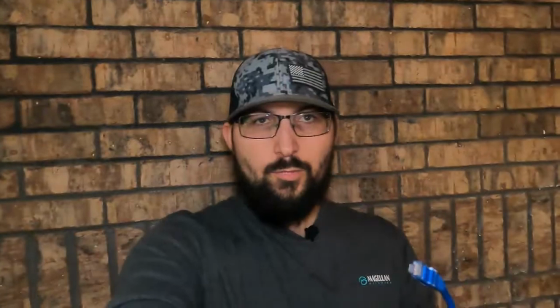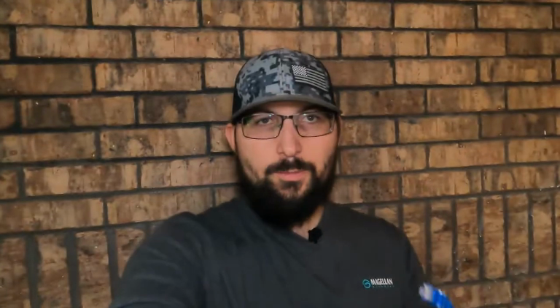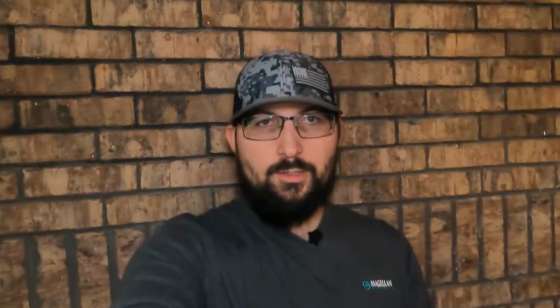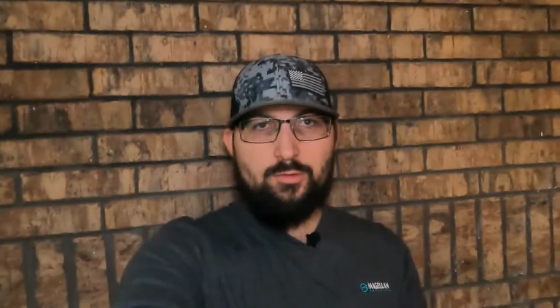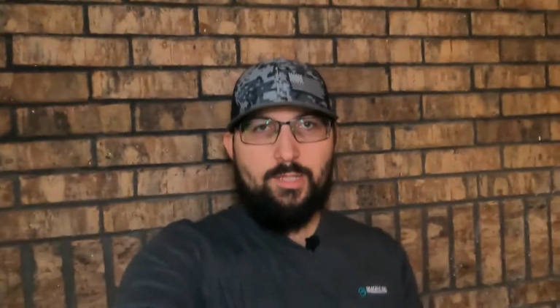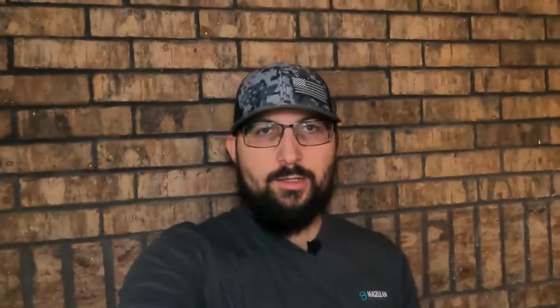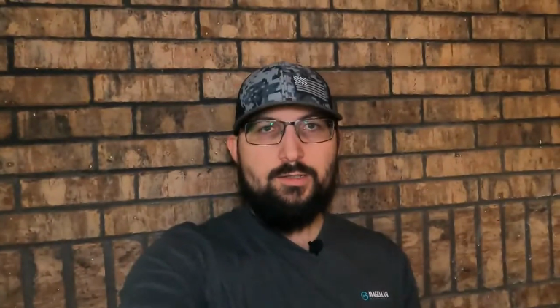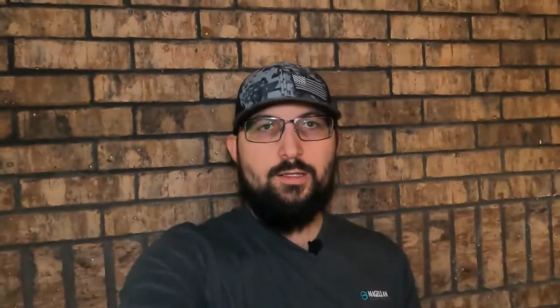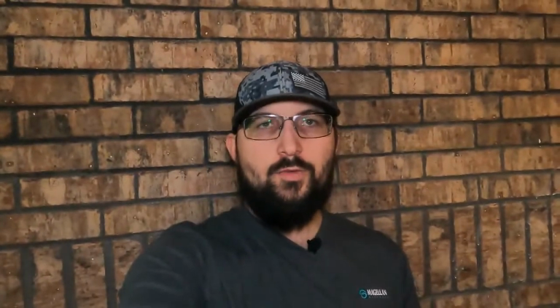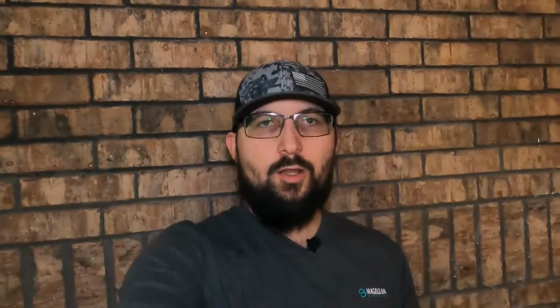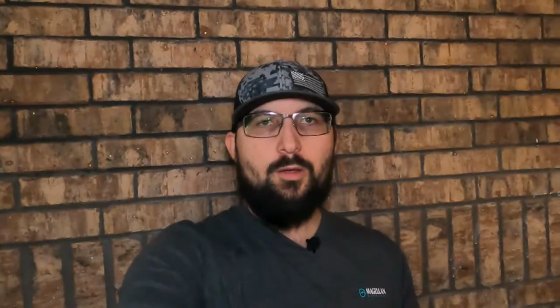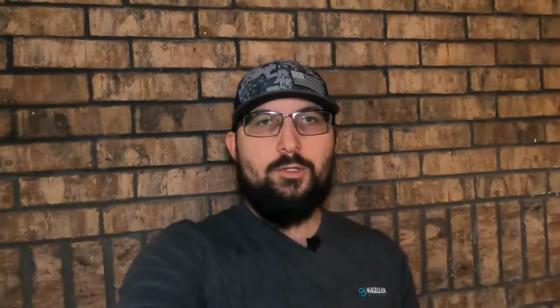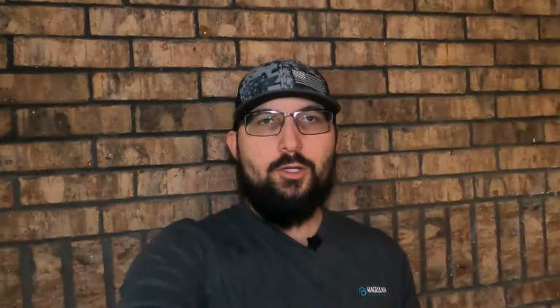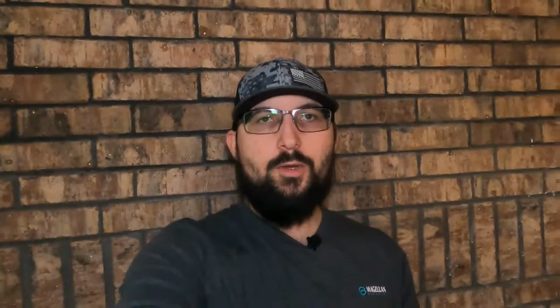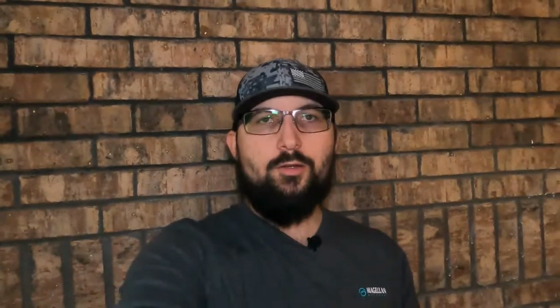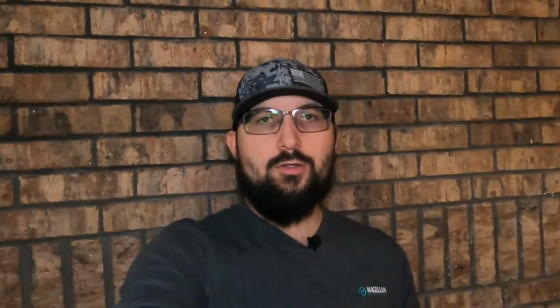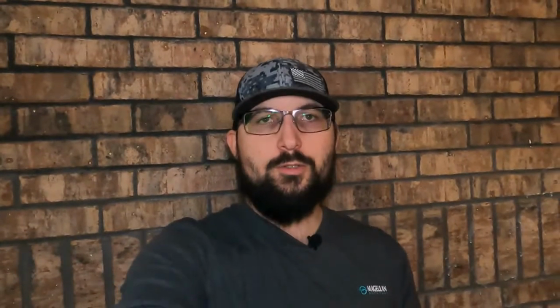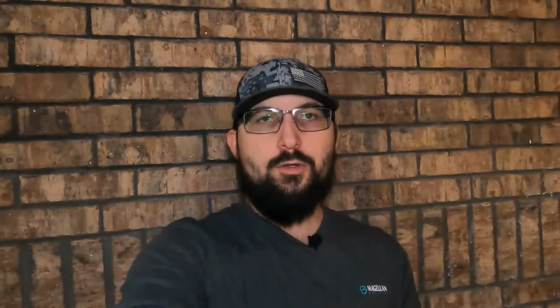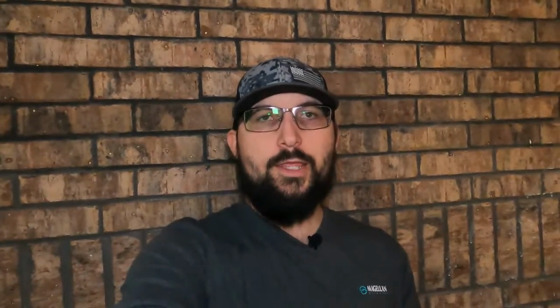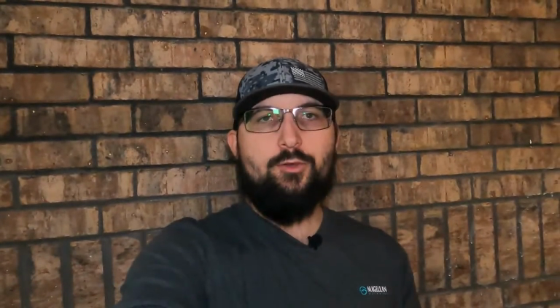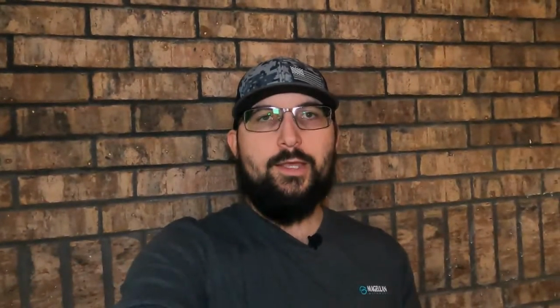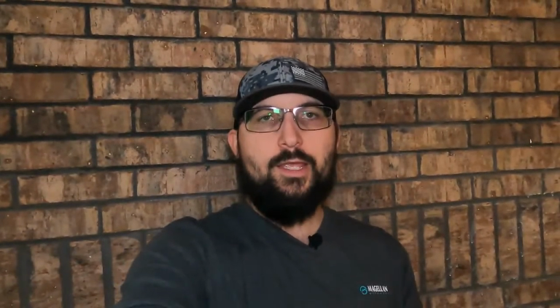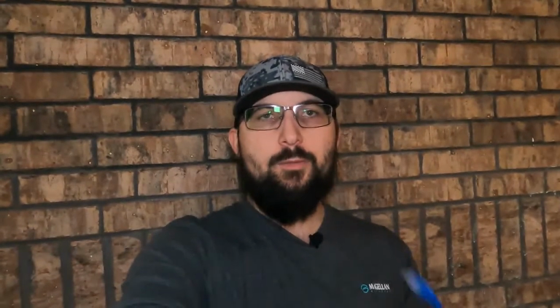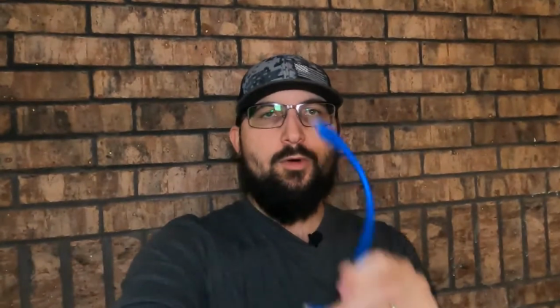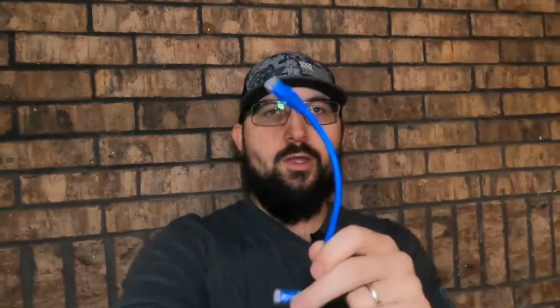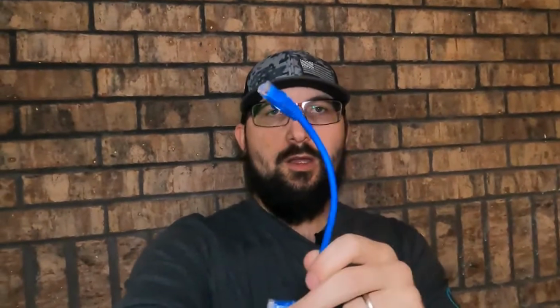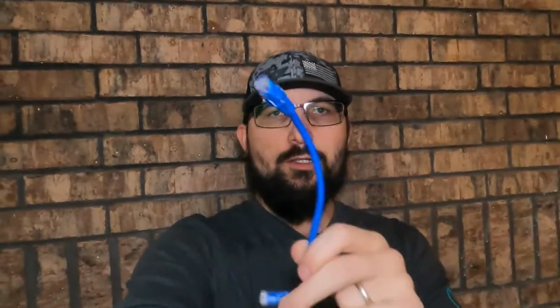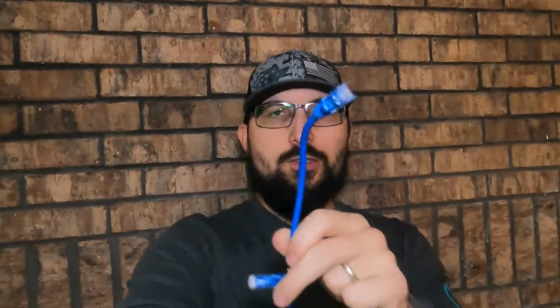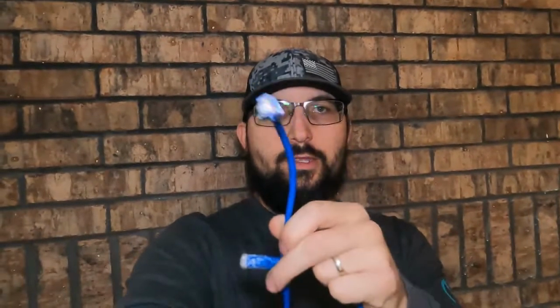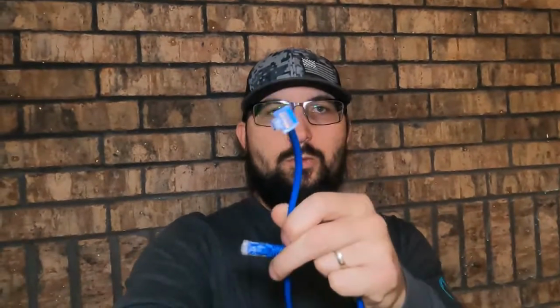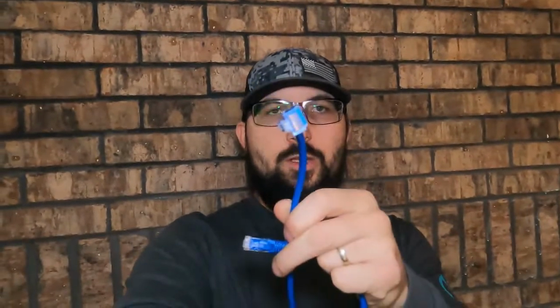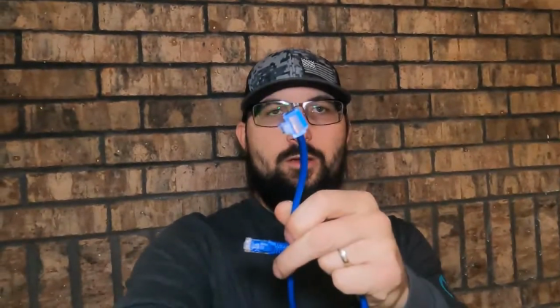Welcome back to Tools and Tactics. In this video I'm going to show you how to troubleshoot an ethernet cable just like this one here.